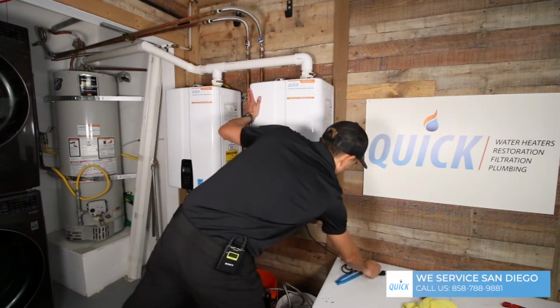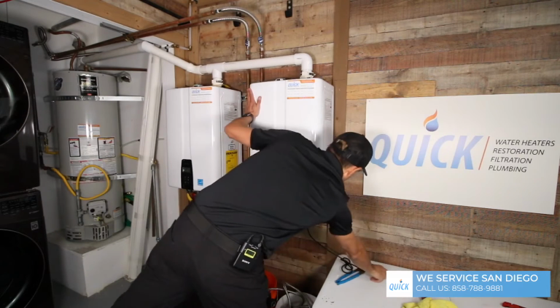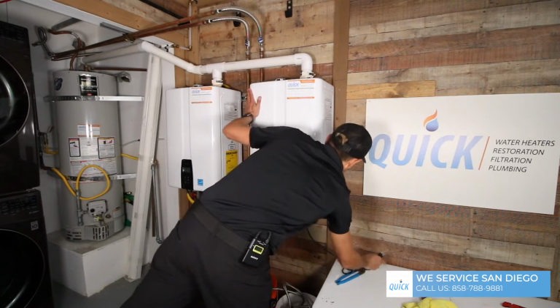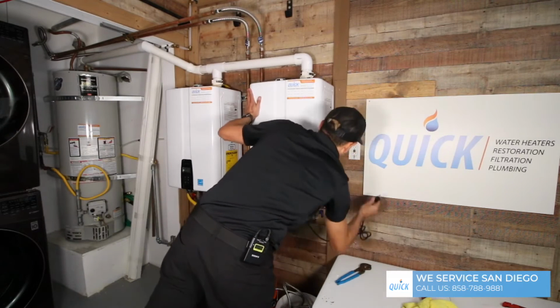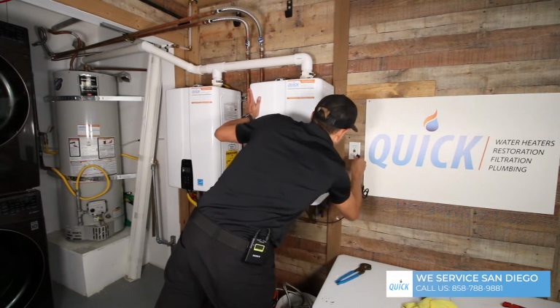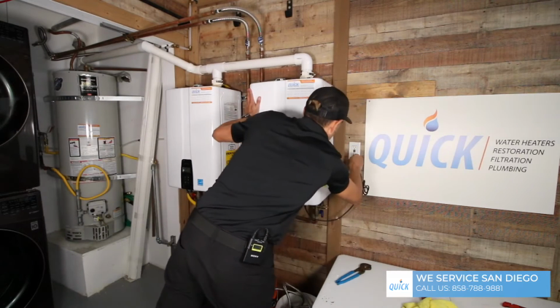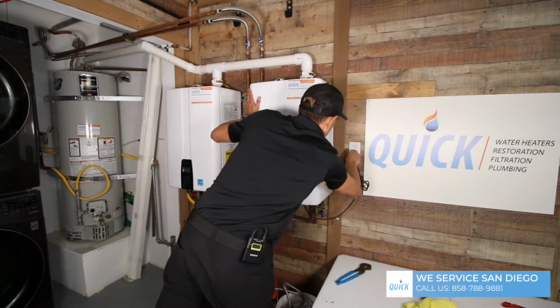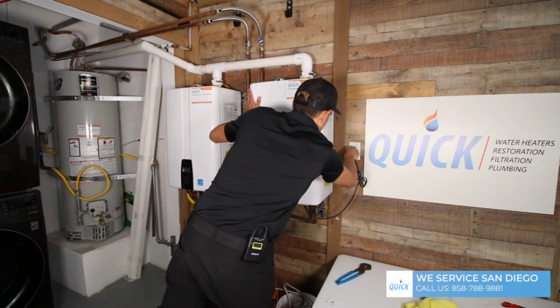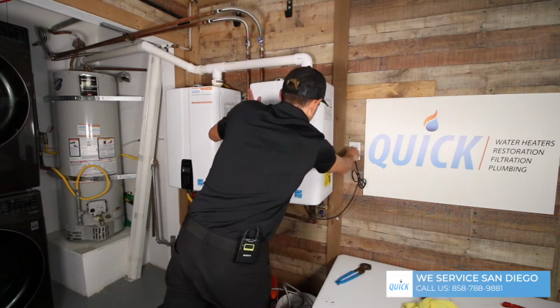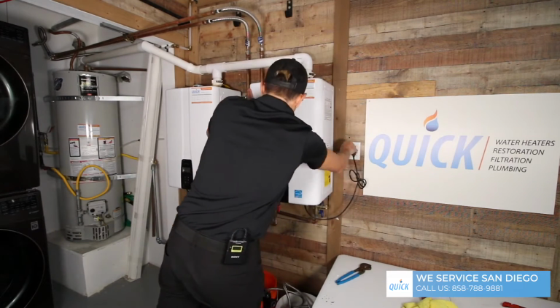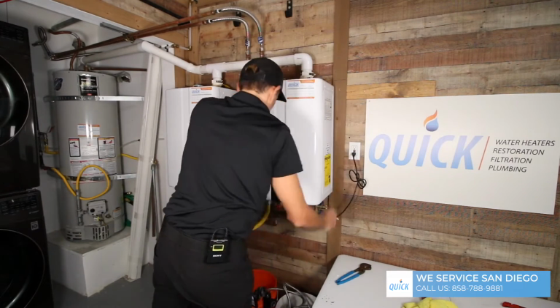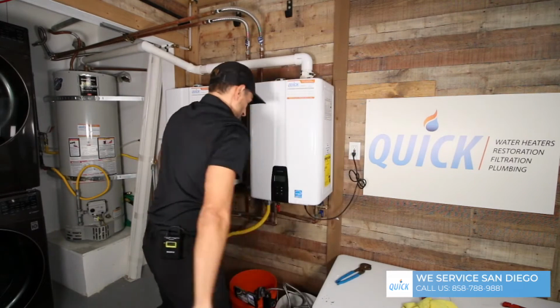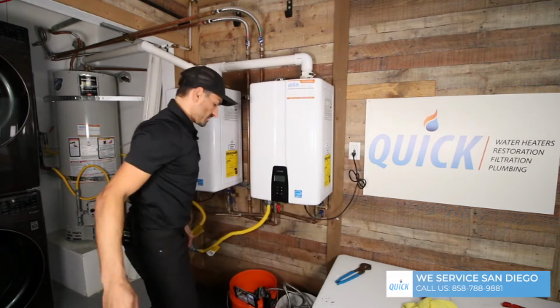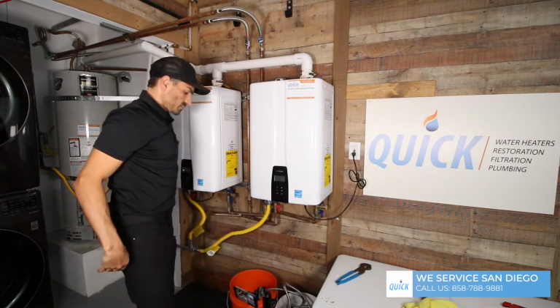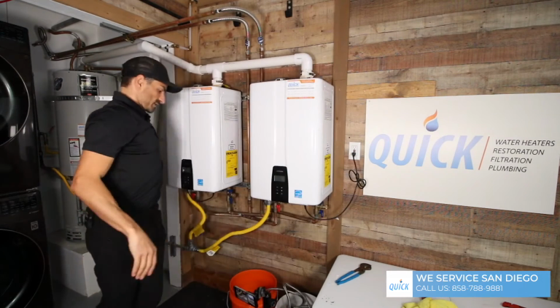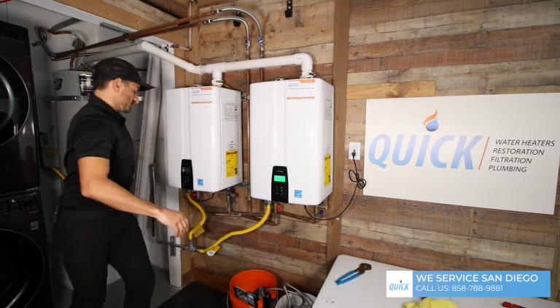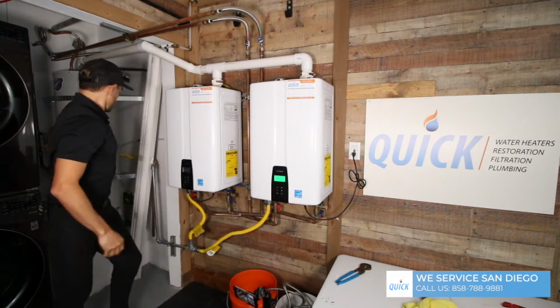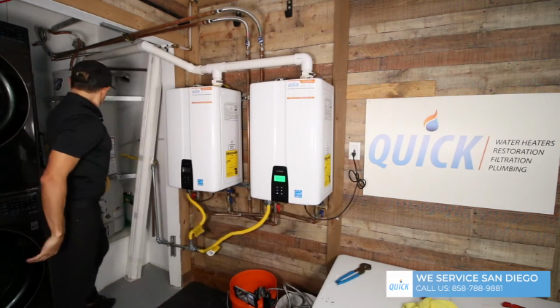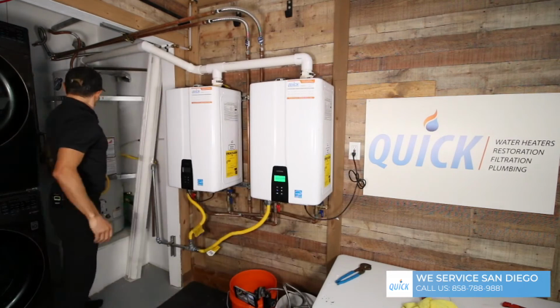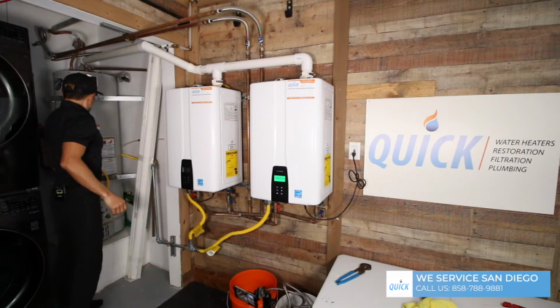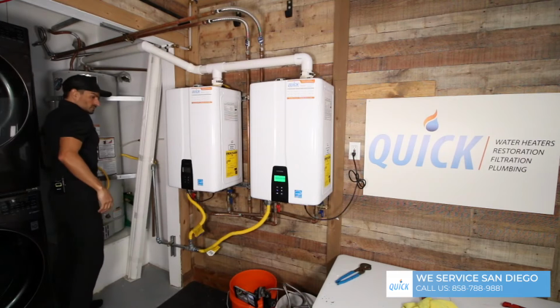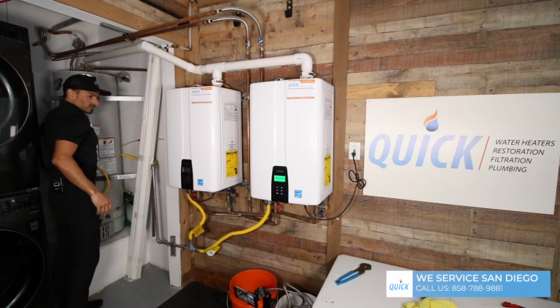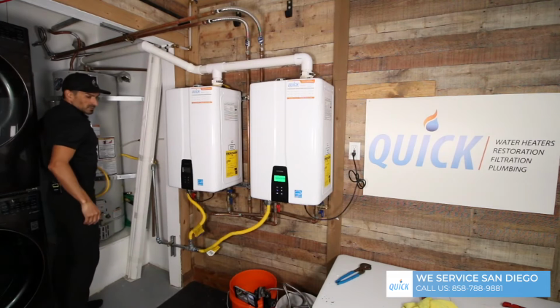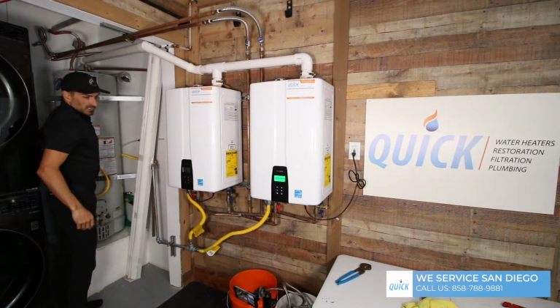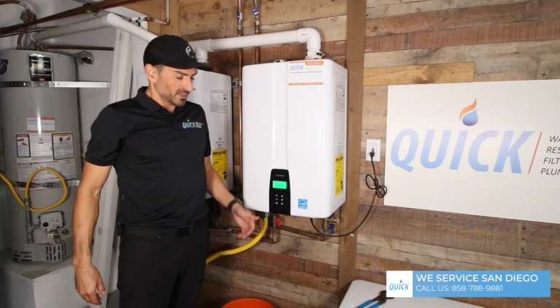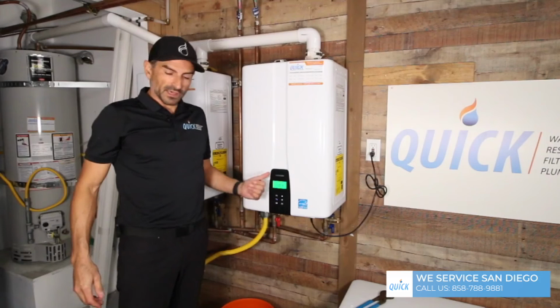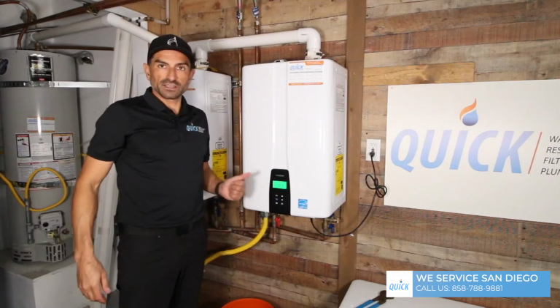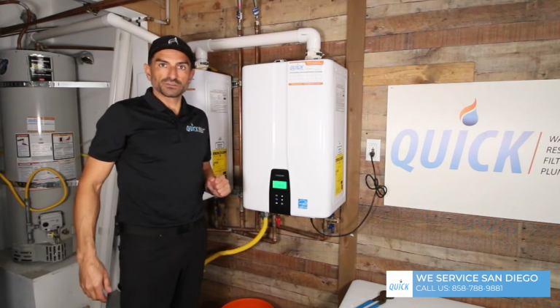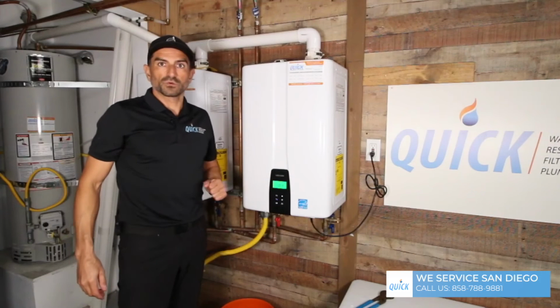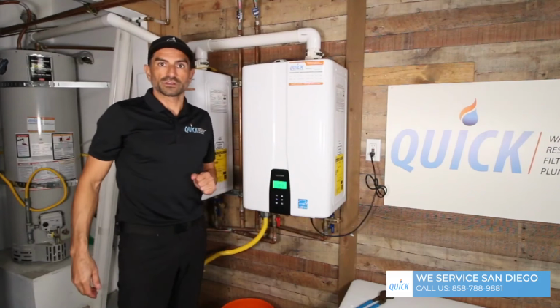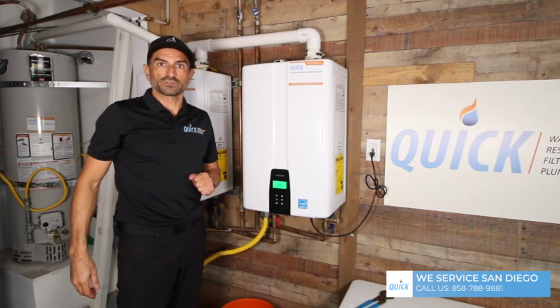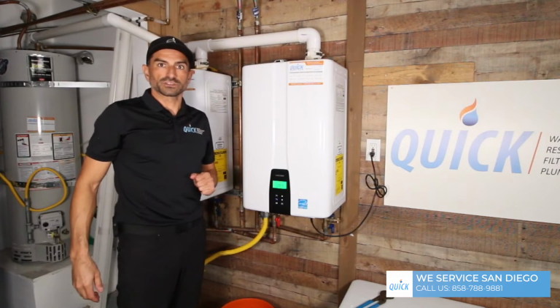Now the system is completely flushed and we should be good to go. We can plug it back in and then open the gas valve. And that is how you do a water heater flush.